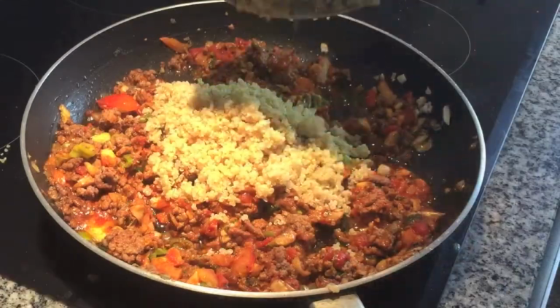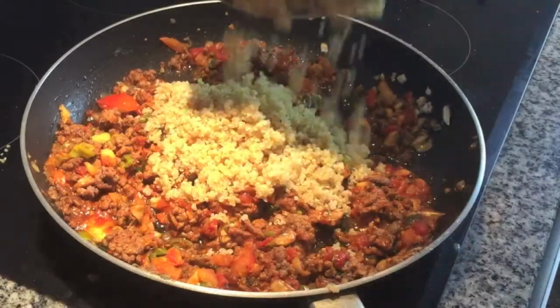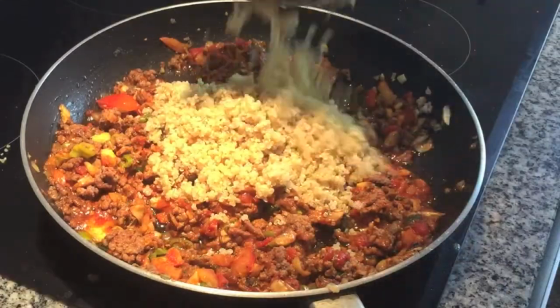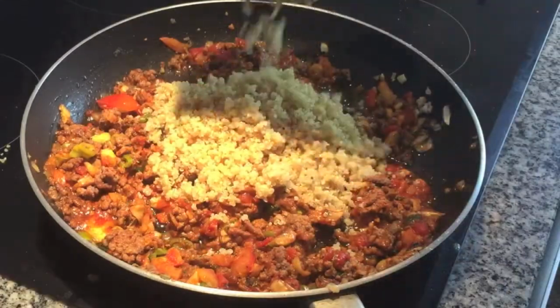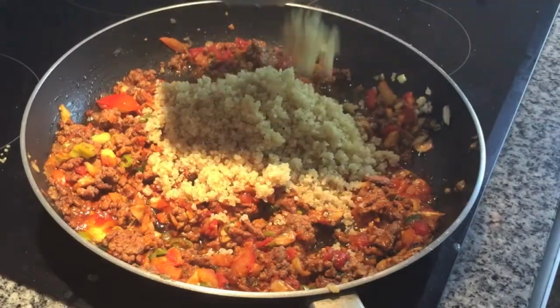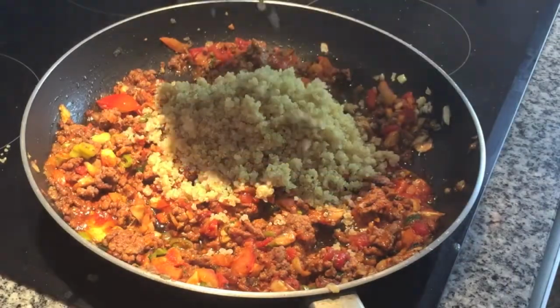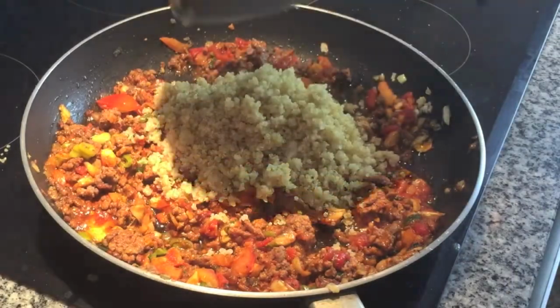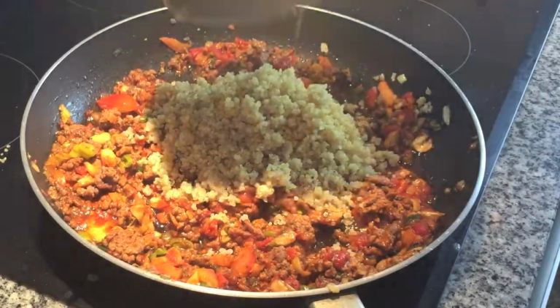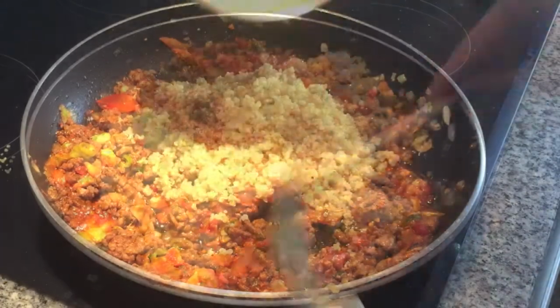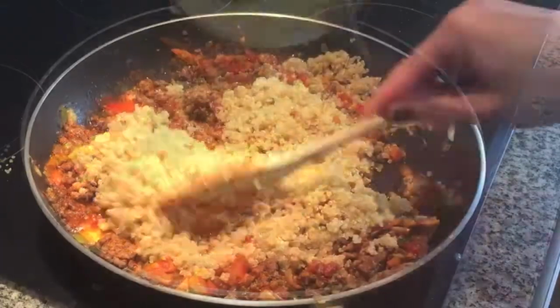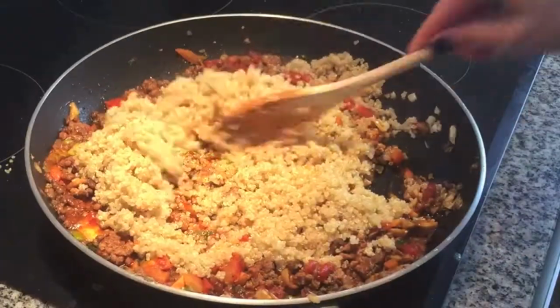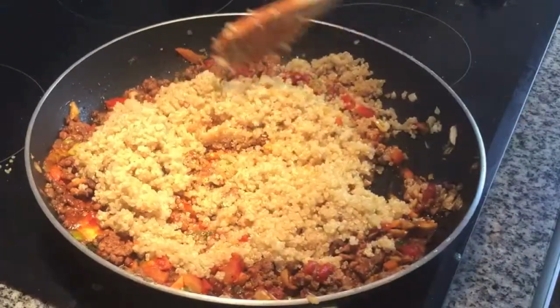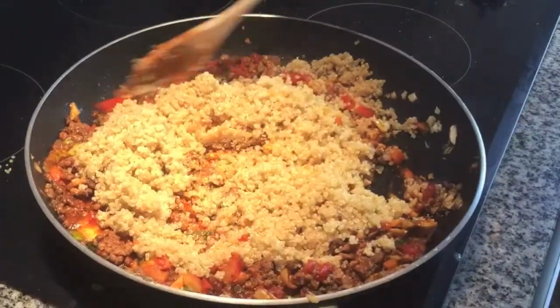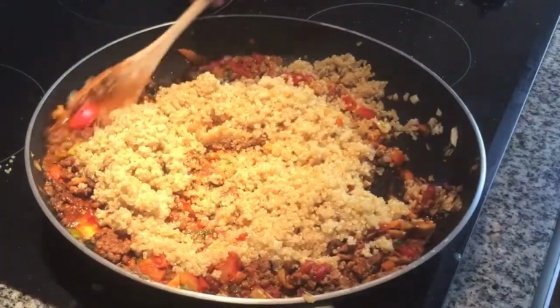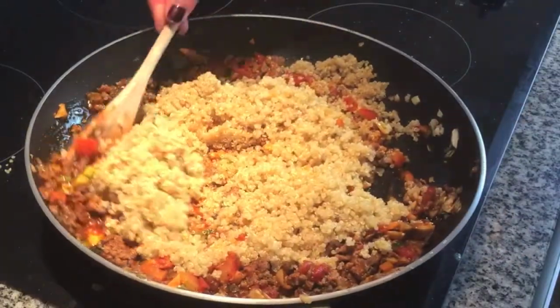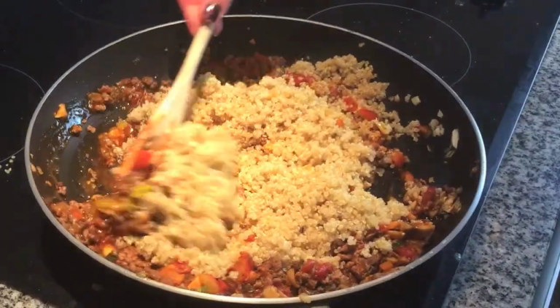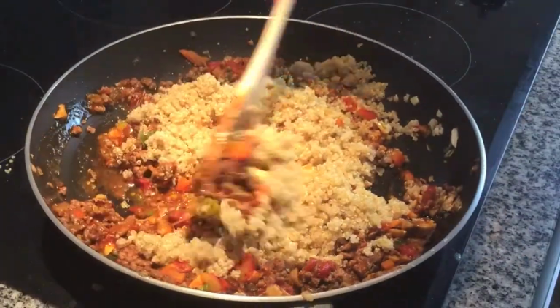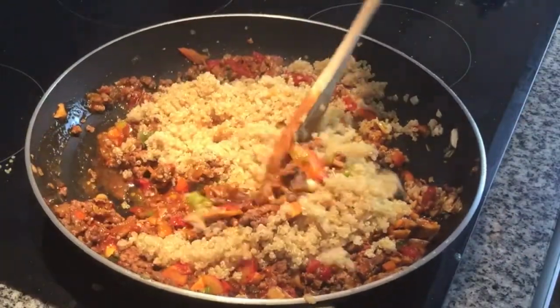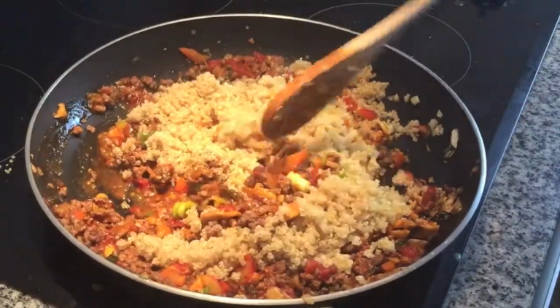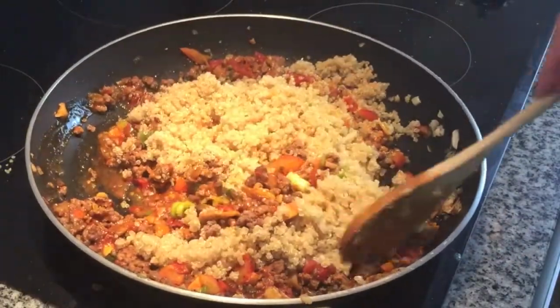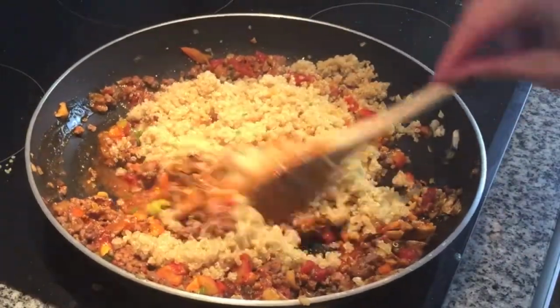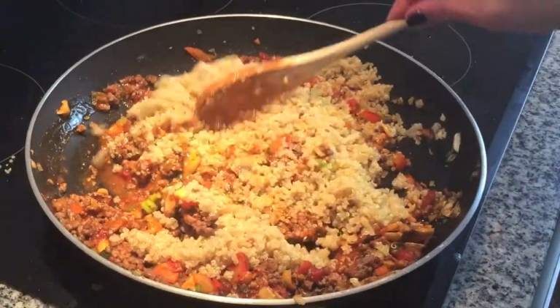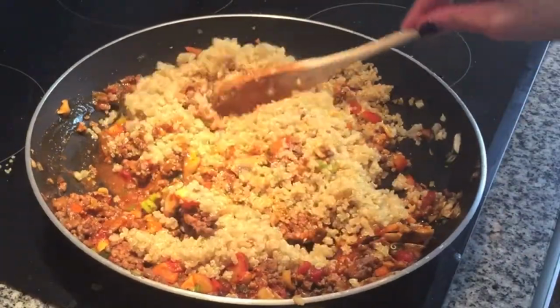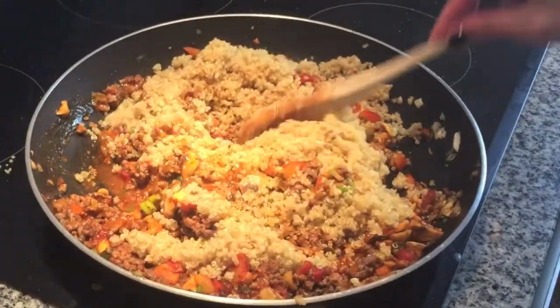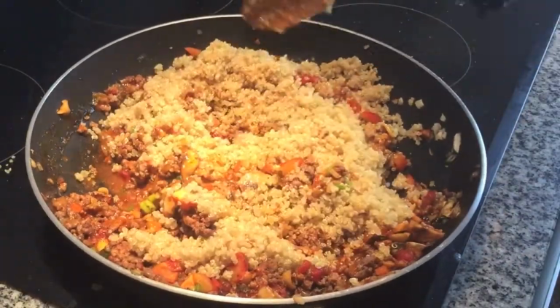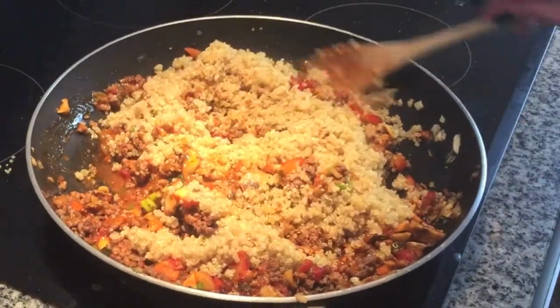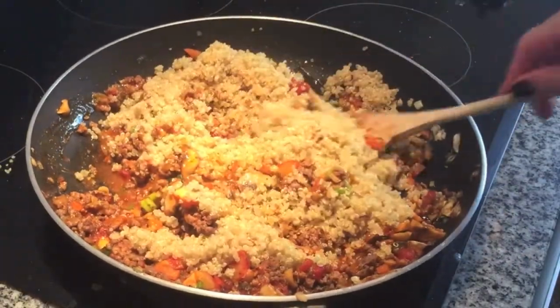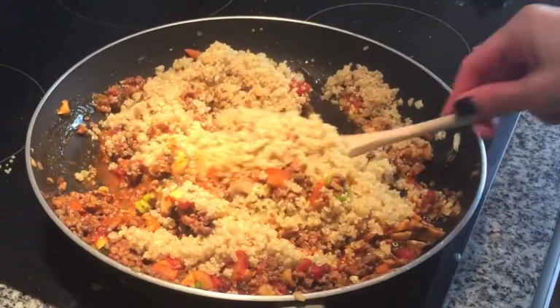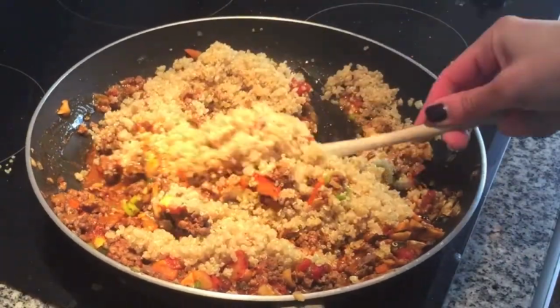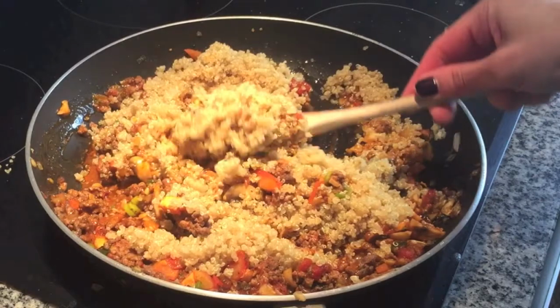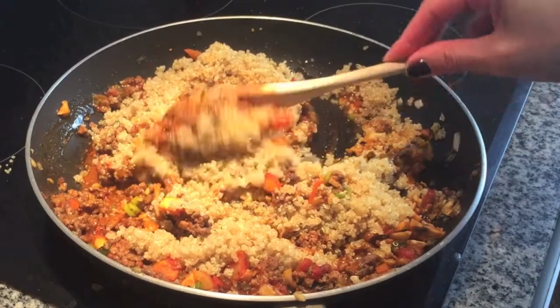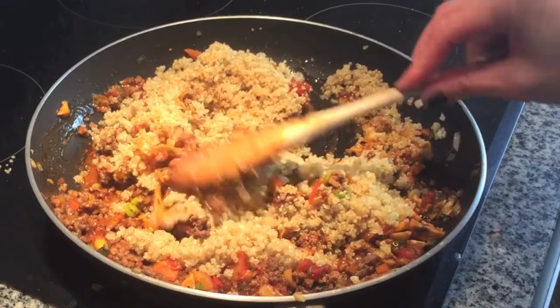Next, add the quinoa, mix it all together, and there you go — your filling is done.